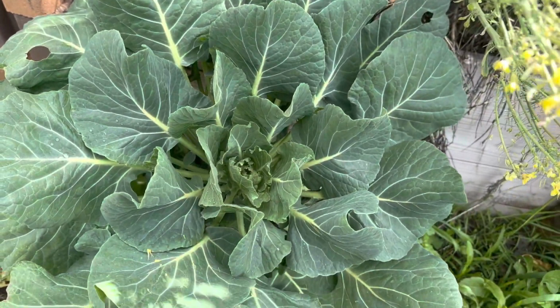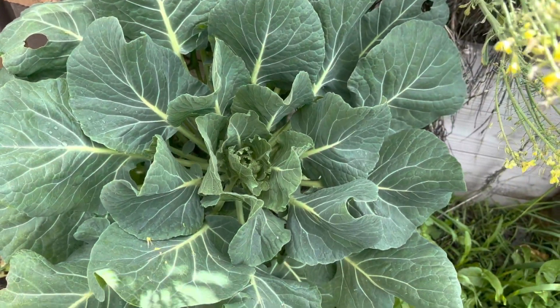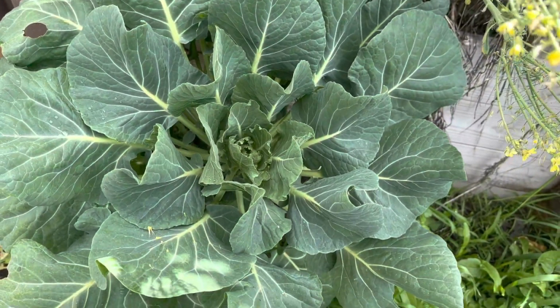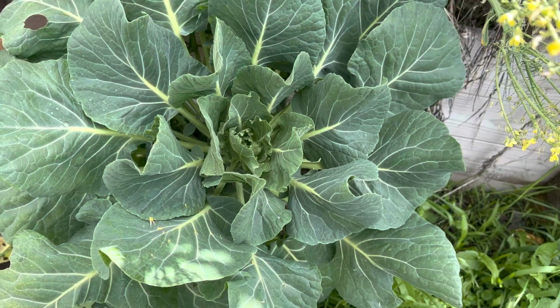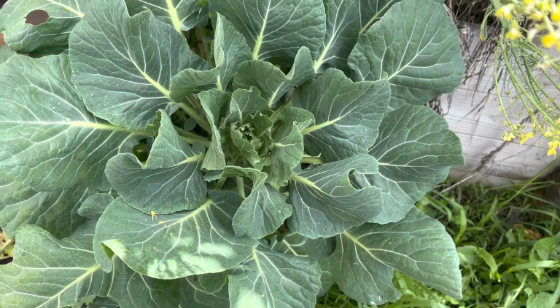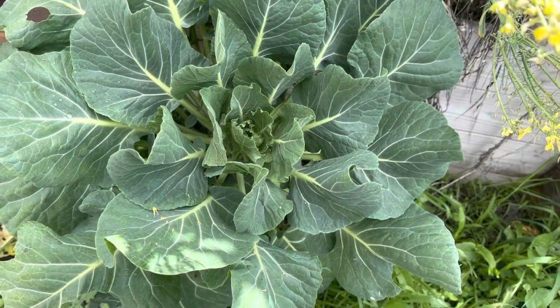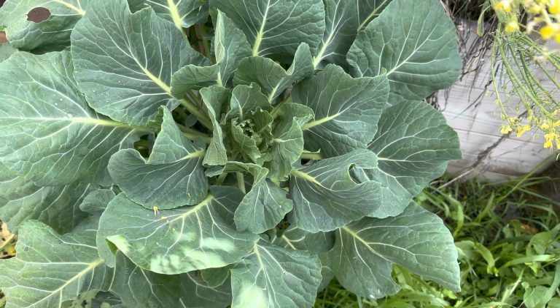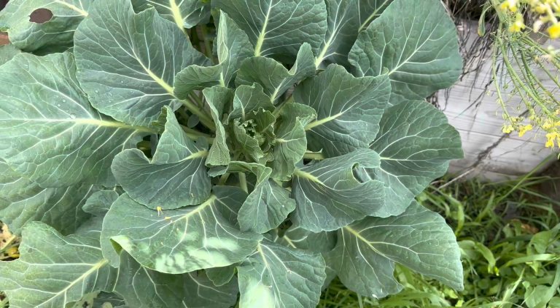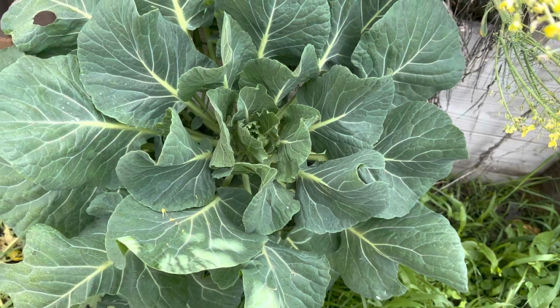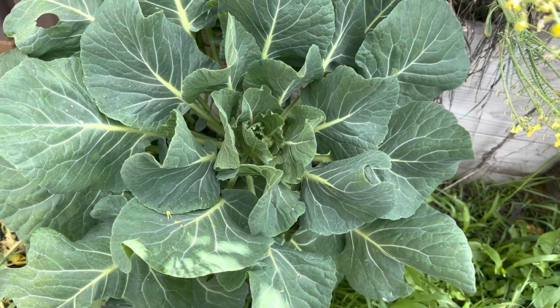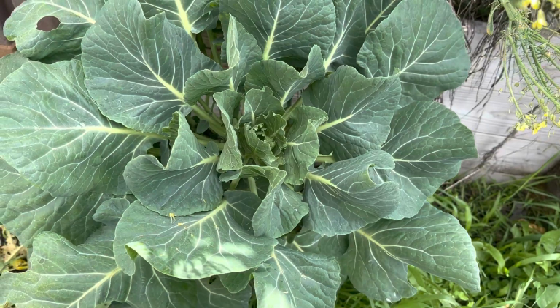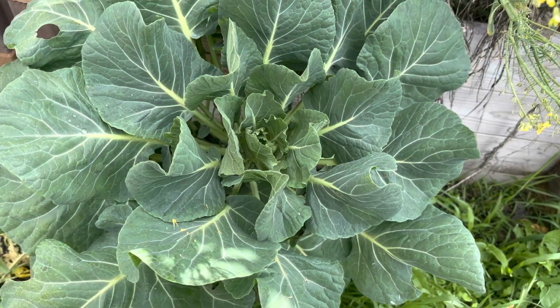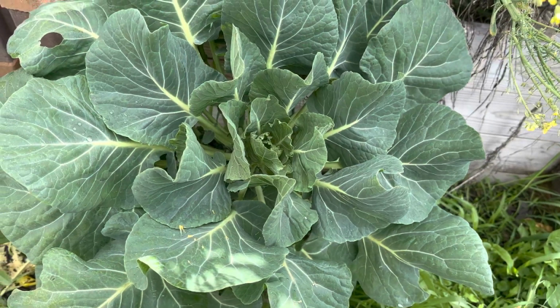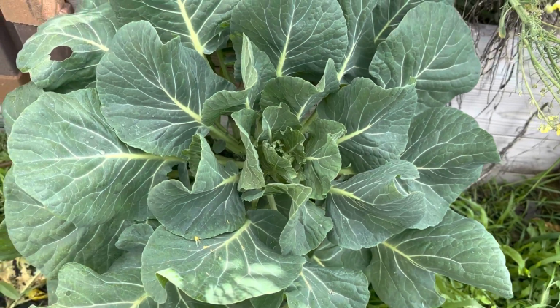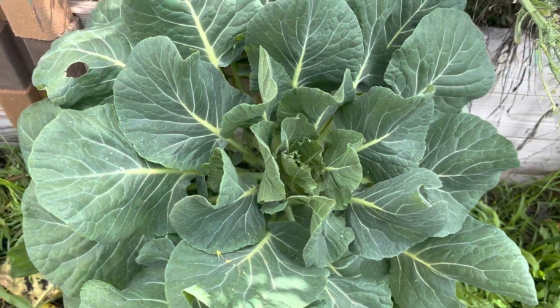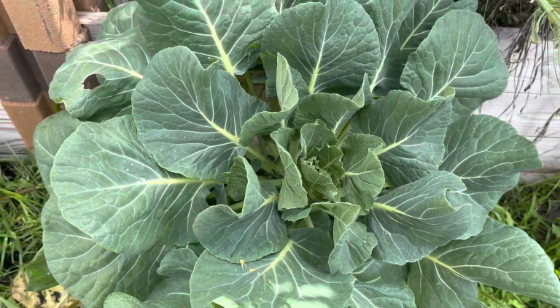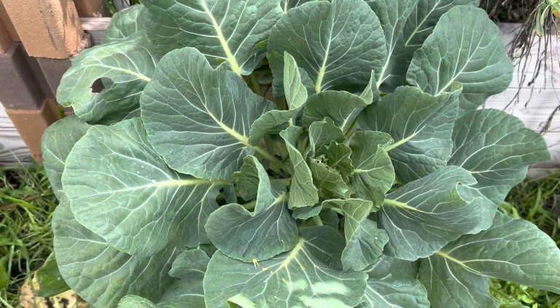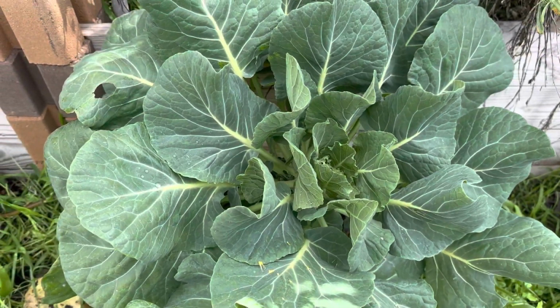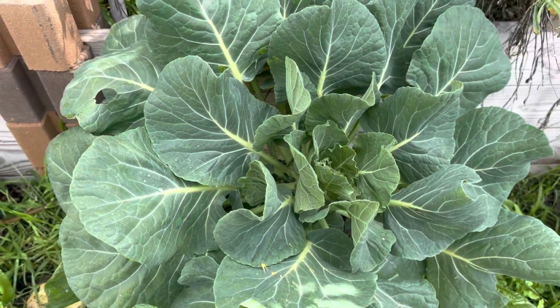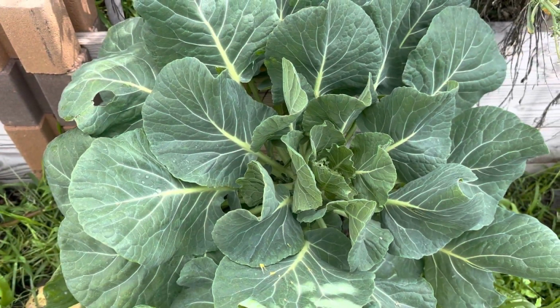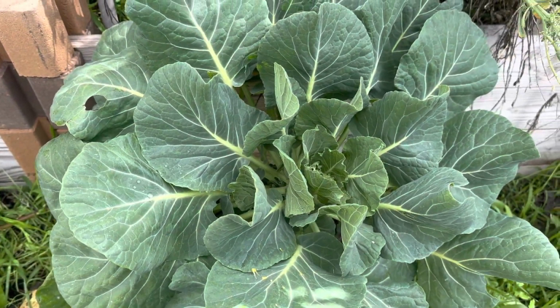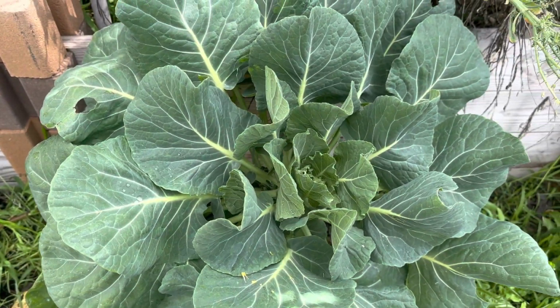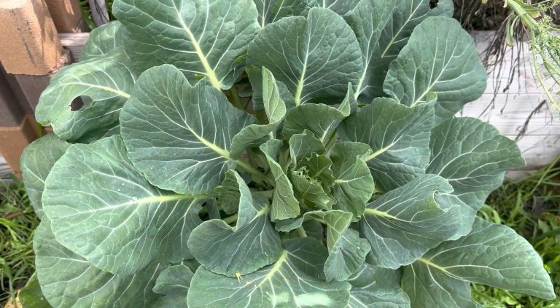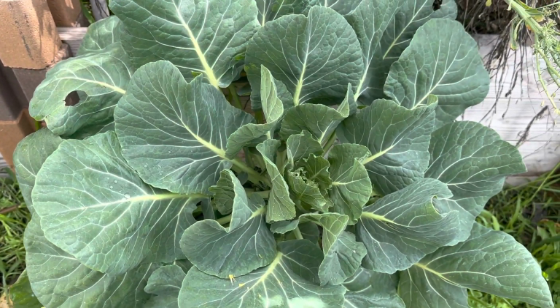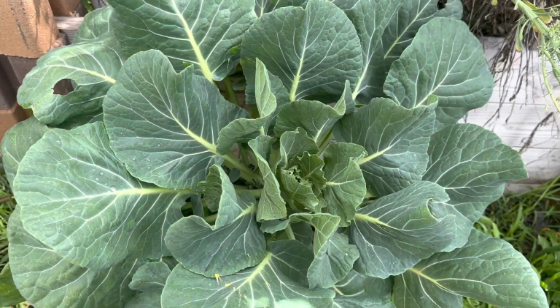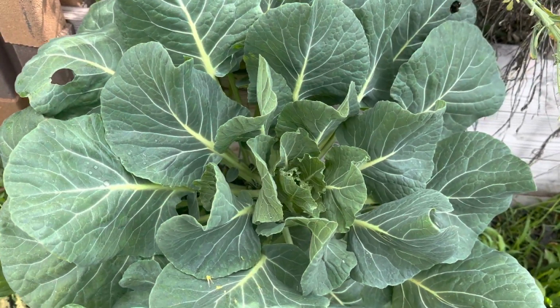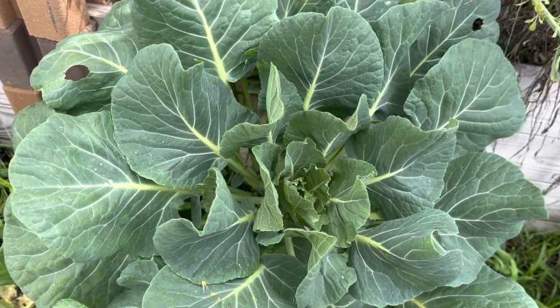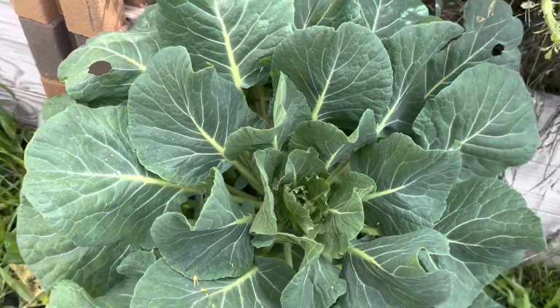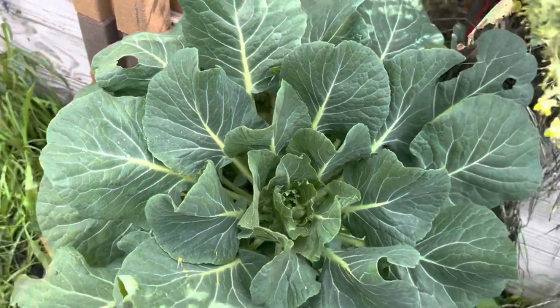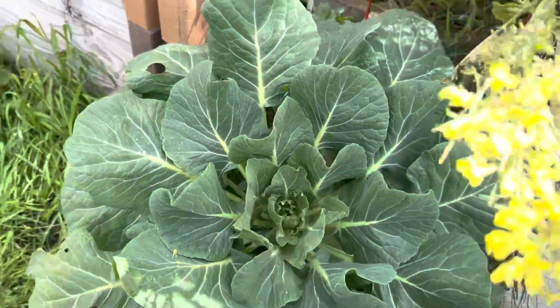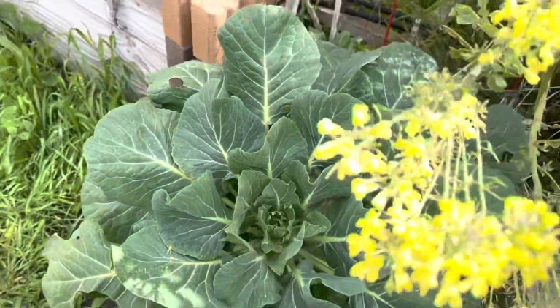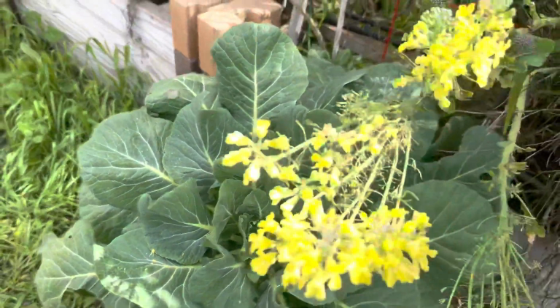Here's another cabbage head. Looks really nice and healthy — no bugs. I think it's gonna do really well.